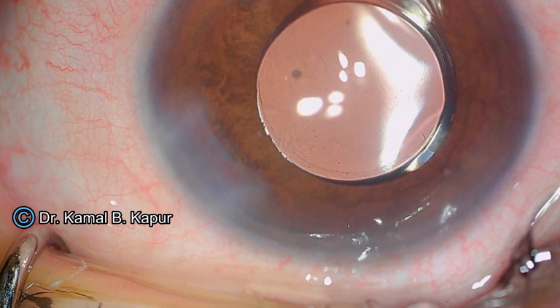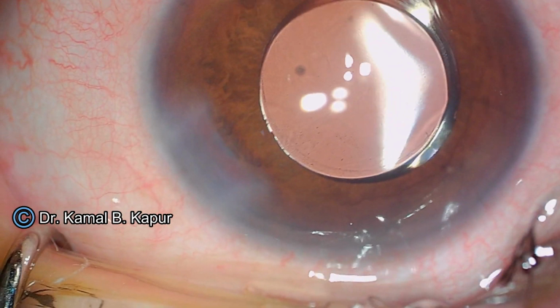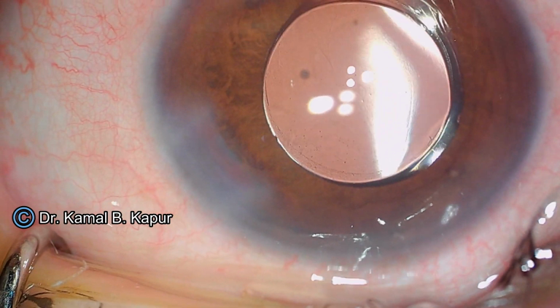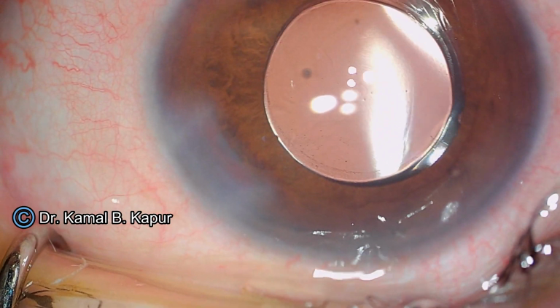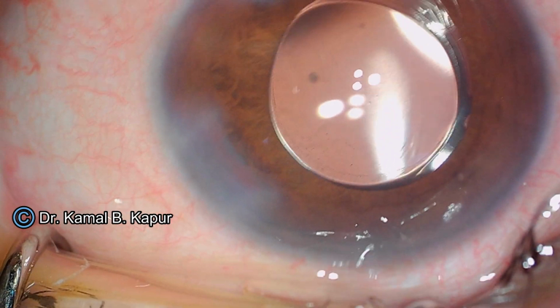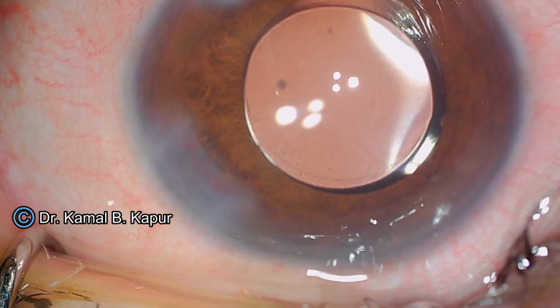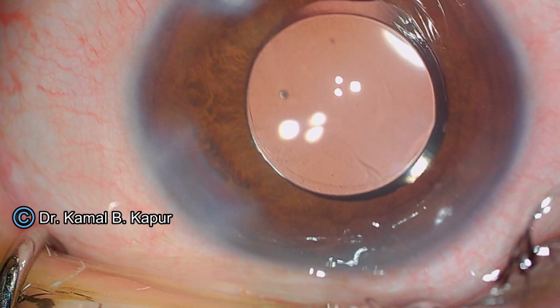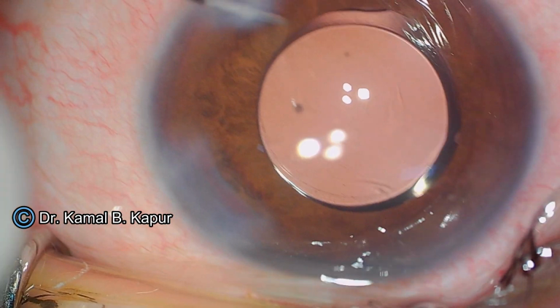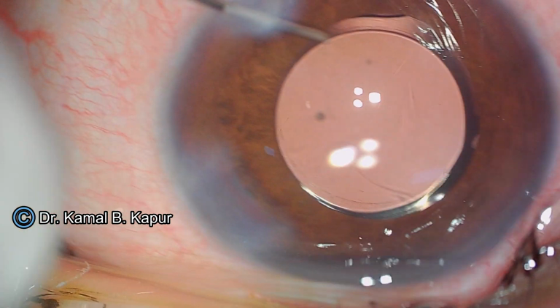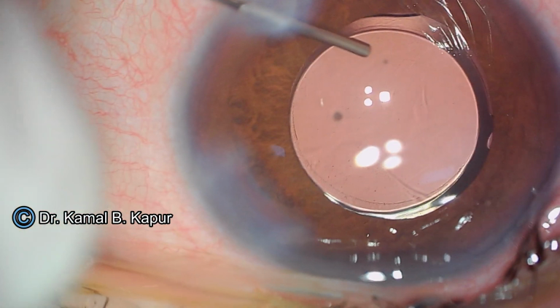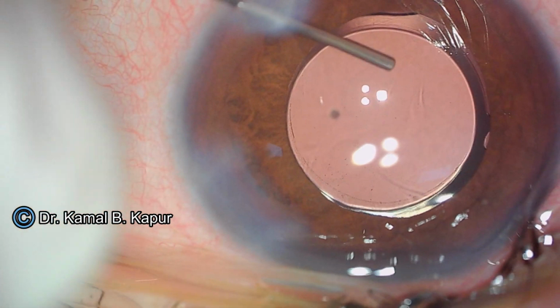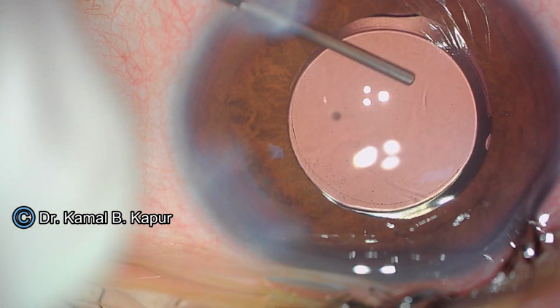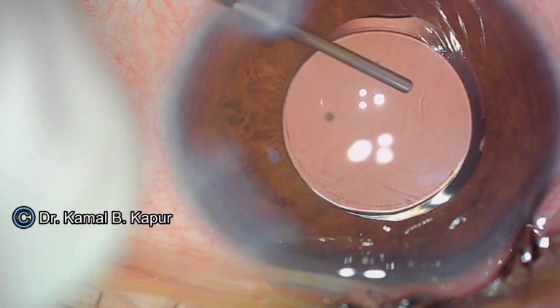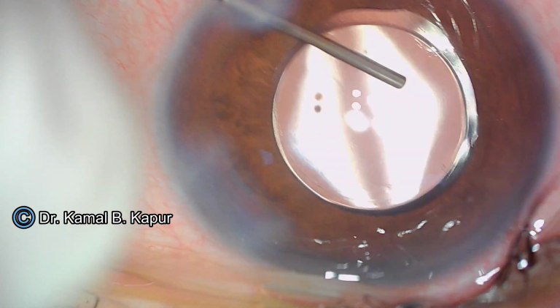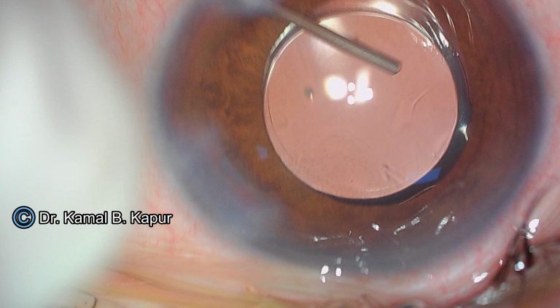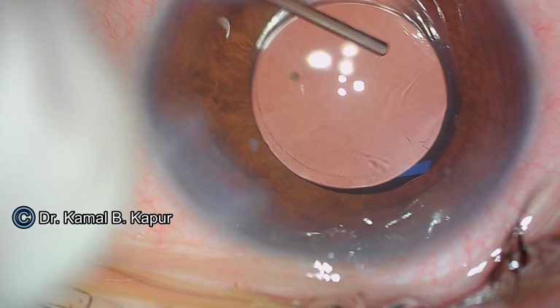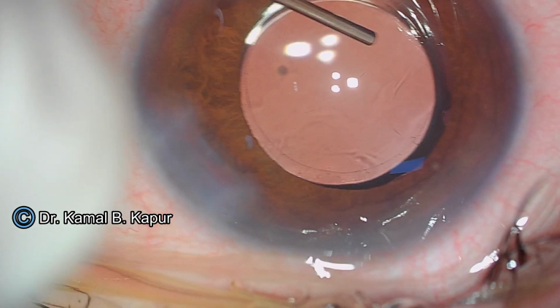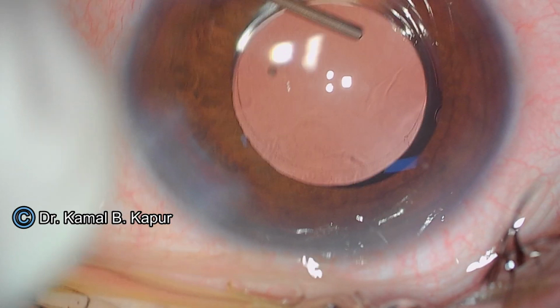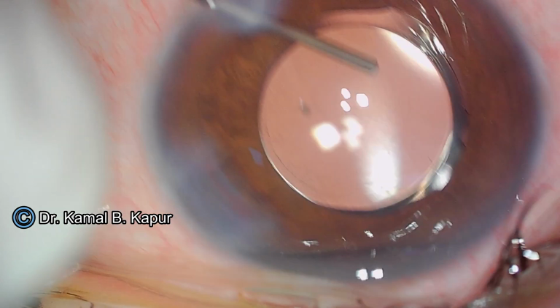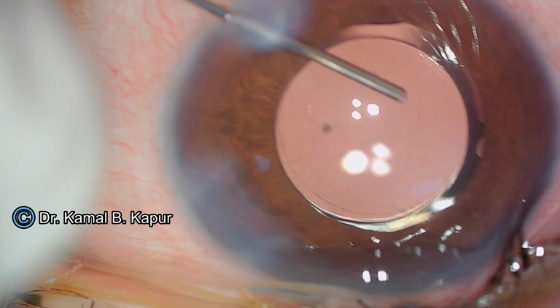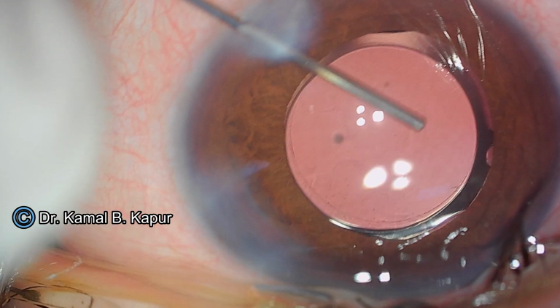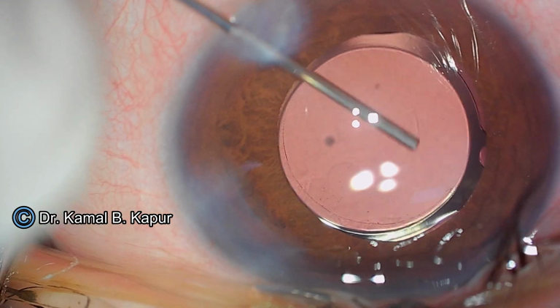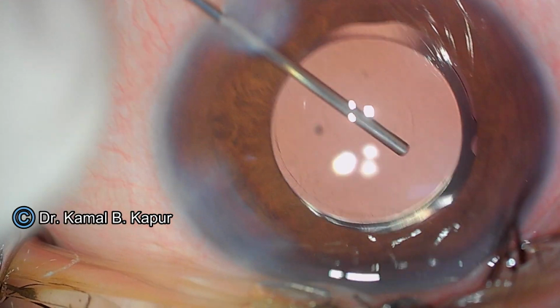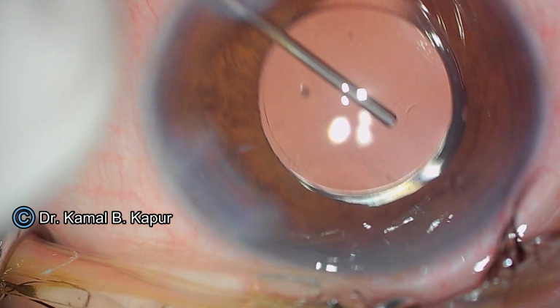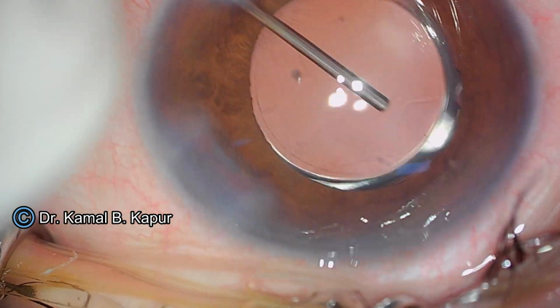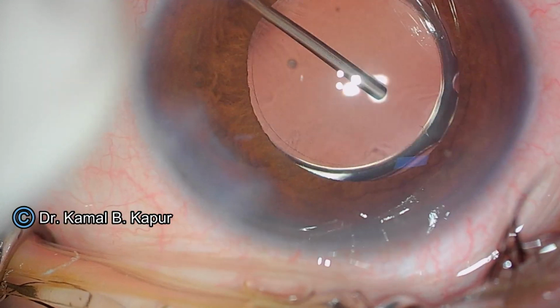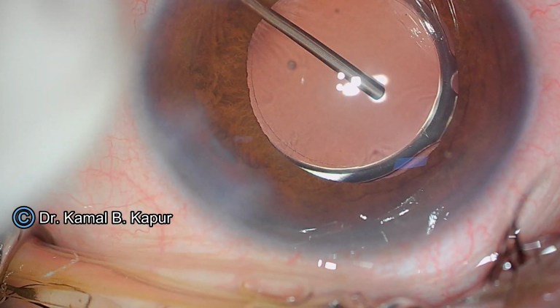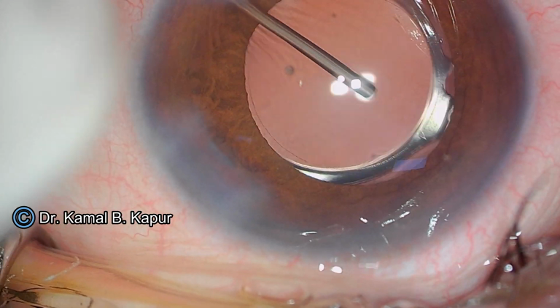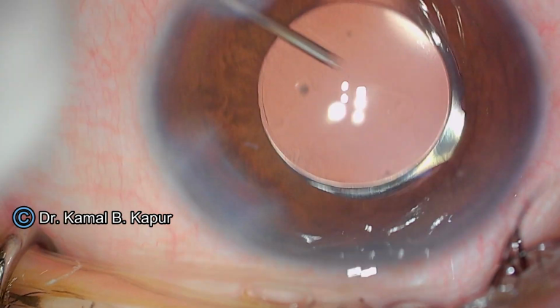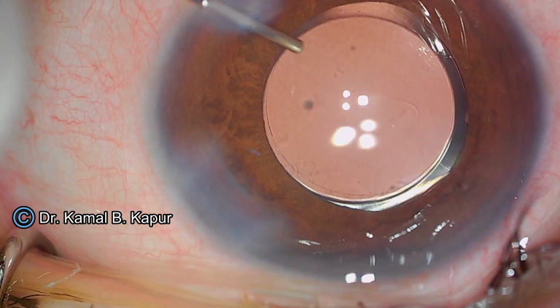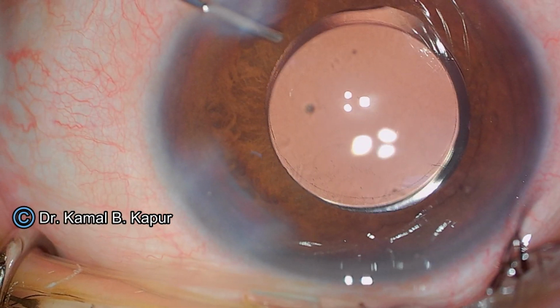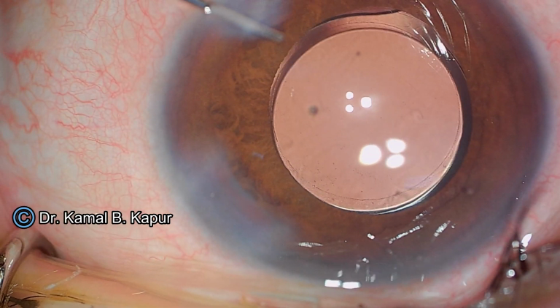You can see it is a pristine, clear, shining anterior surface of the lens, and we have had very good experience with this particular lens in our patients. Thank you.